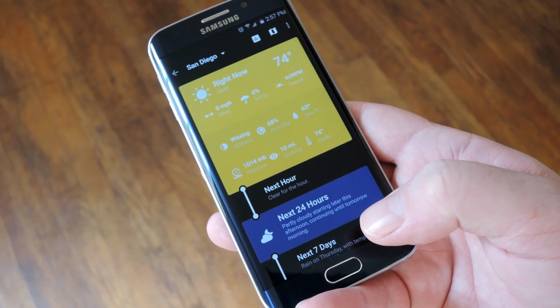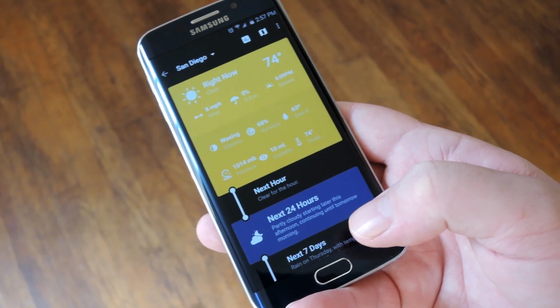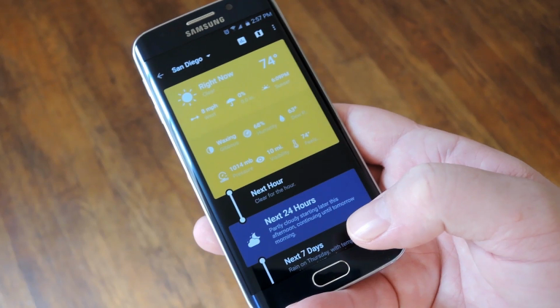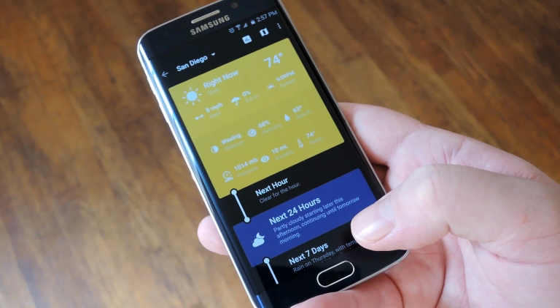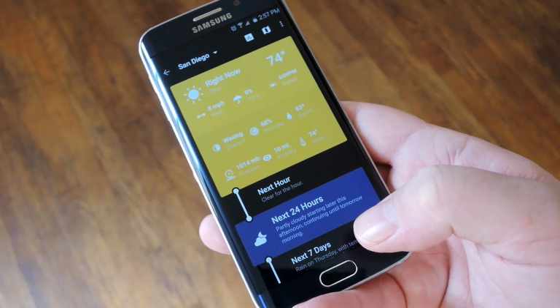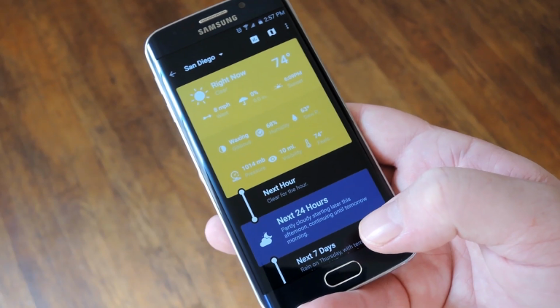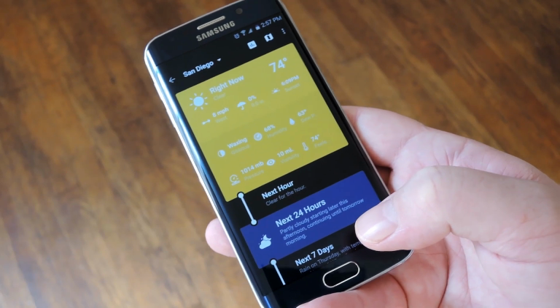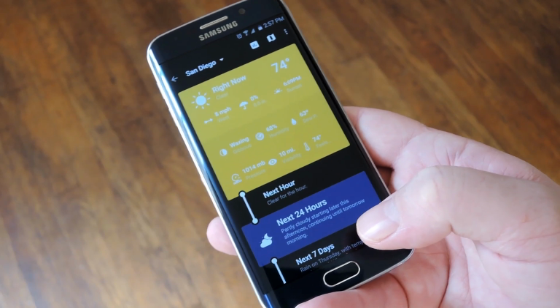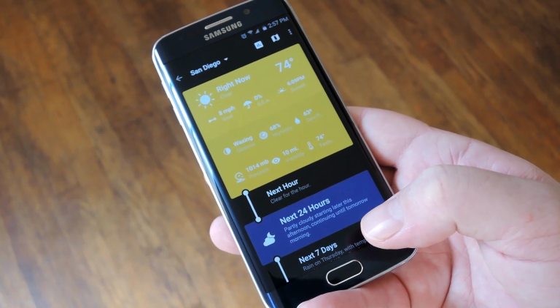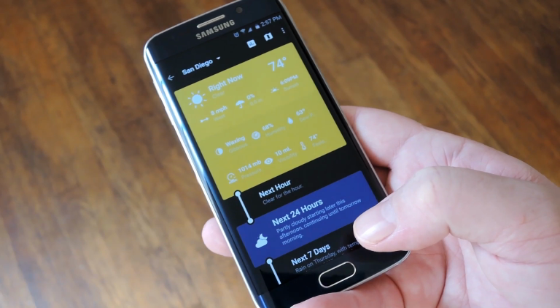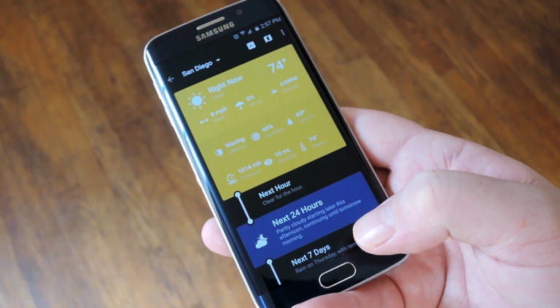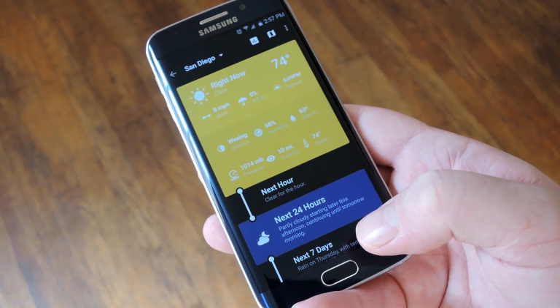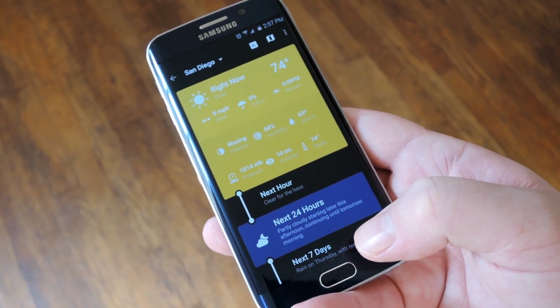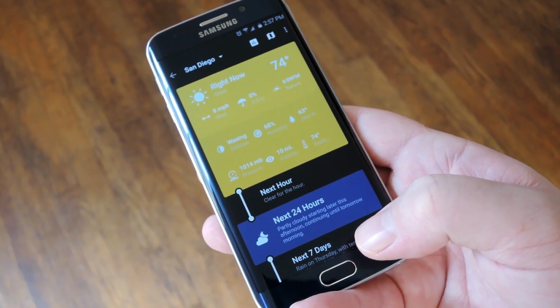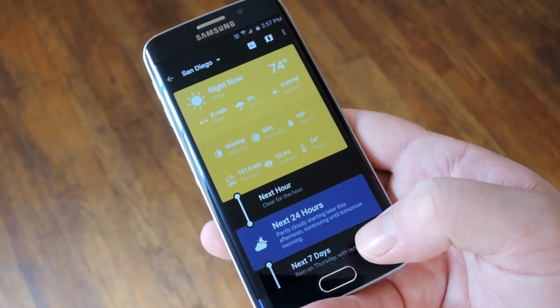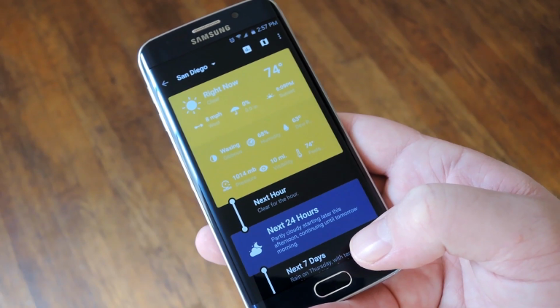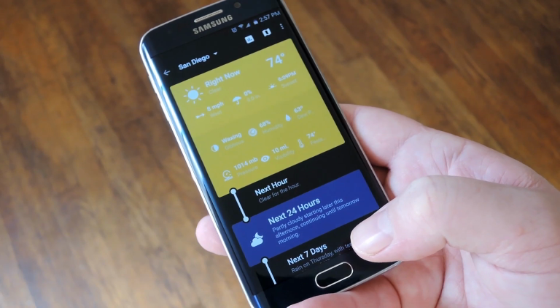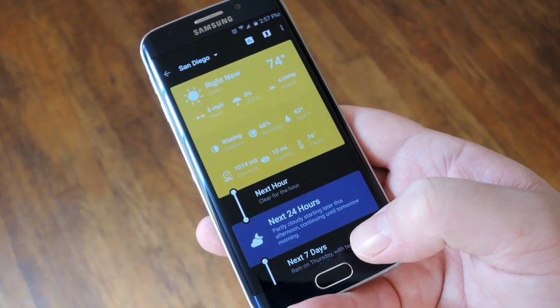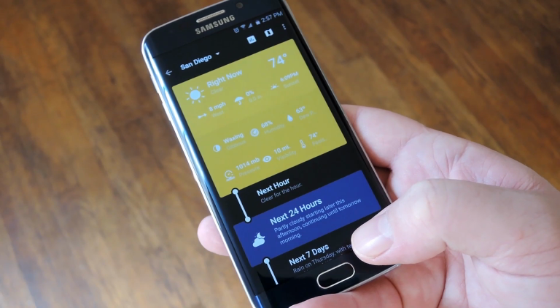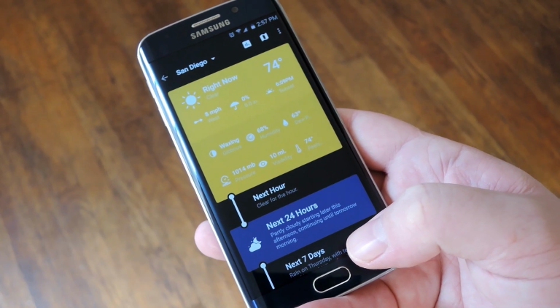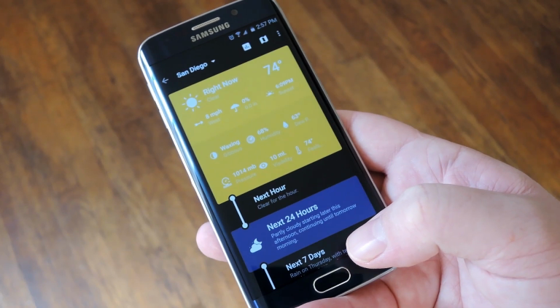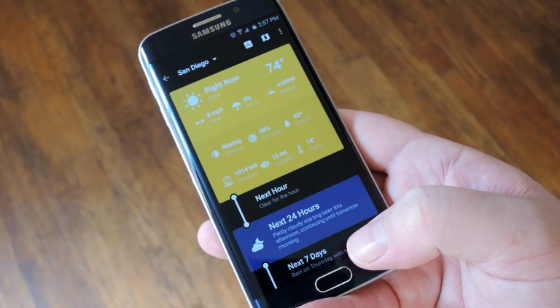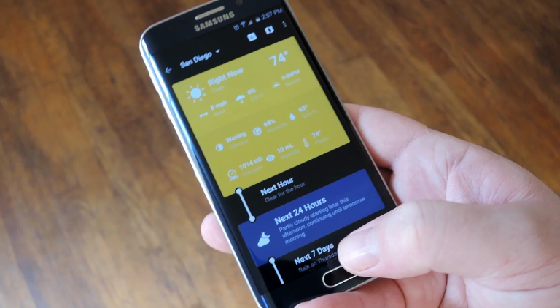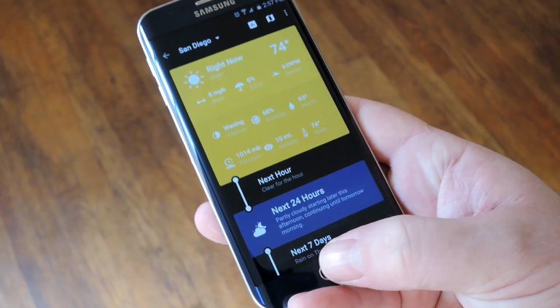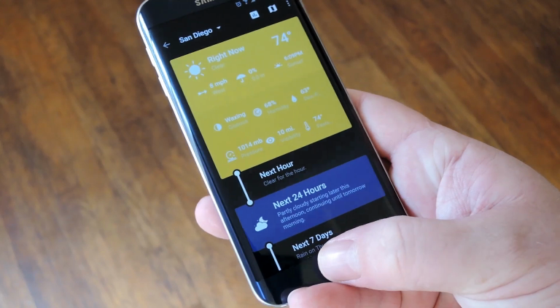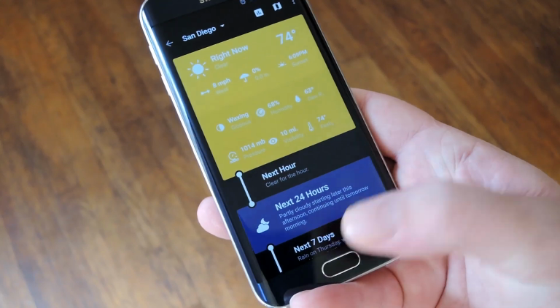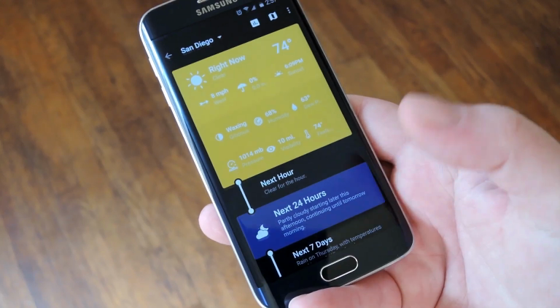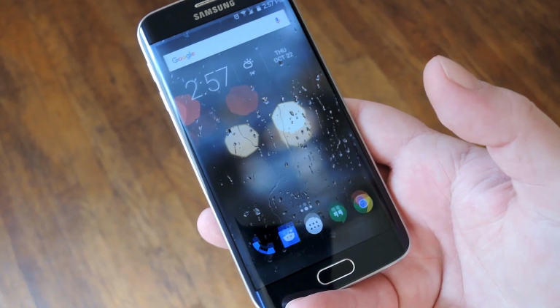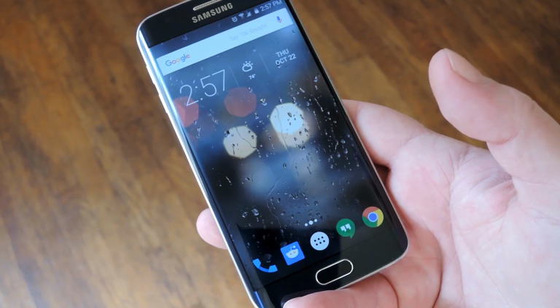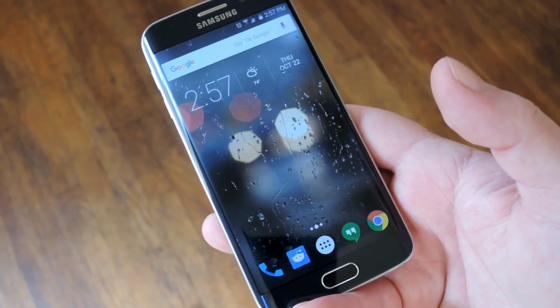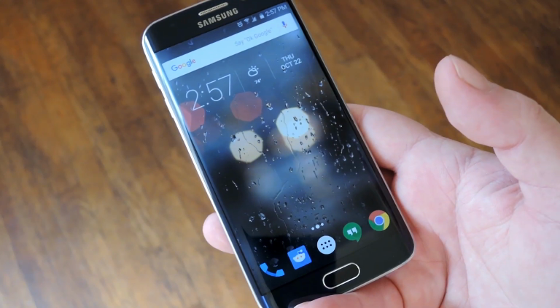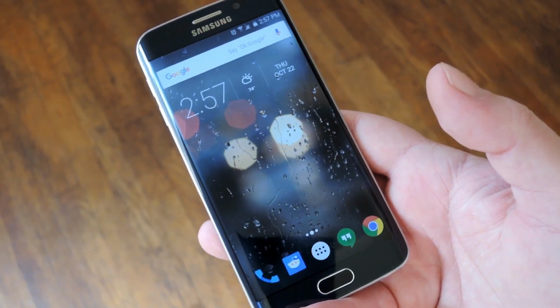Hey, what's up everybody, it's Talos with GadgetHacks, and today I'm going to show you how to turn the fingerprint scanner on your Galaxy device into a capacitive home button.